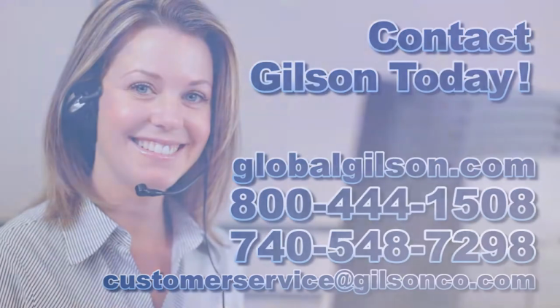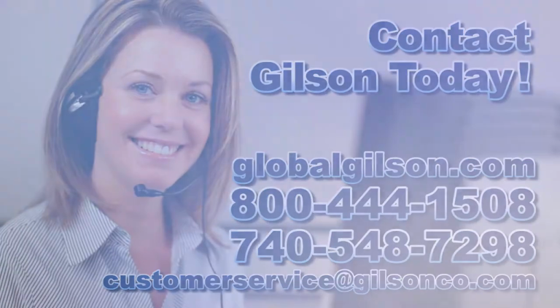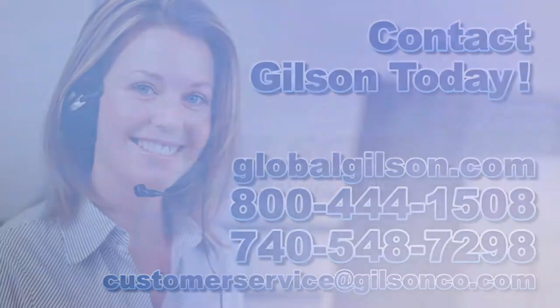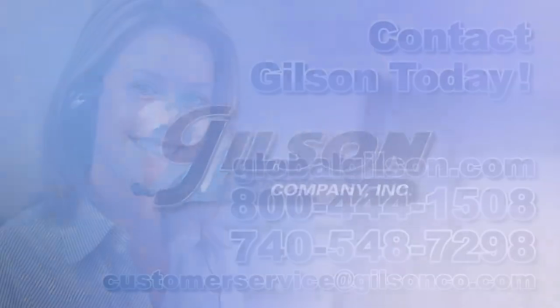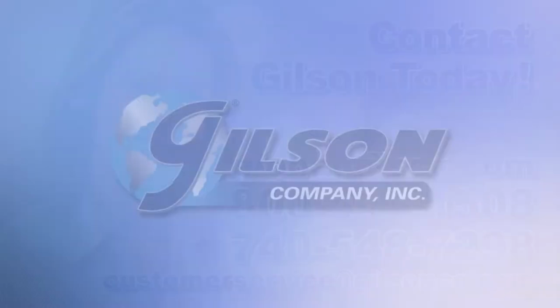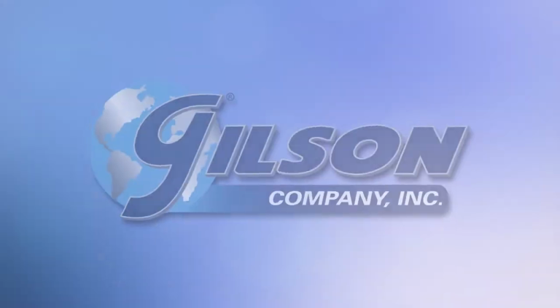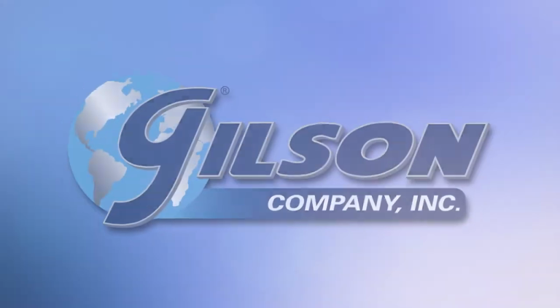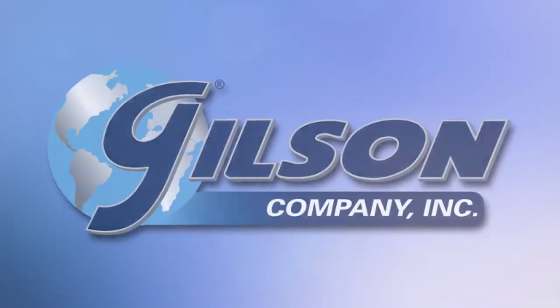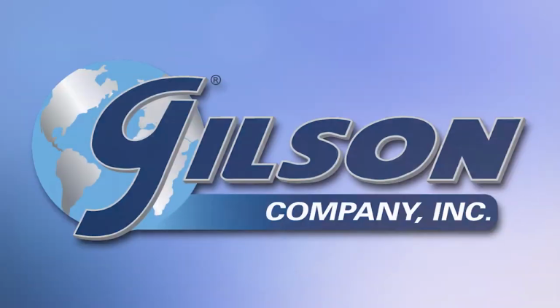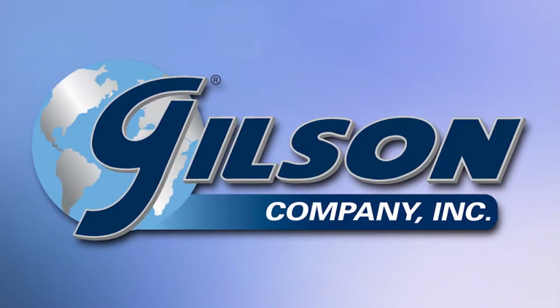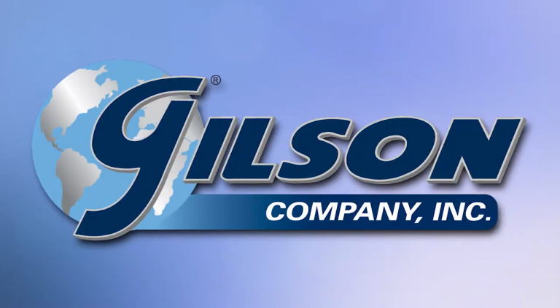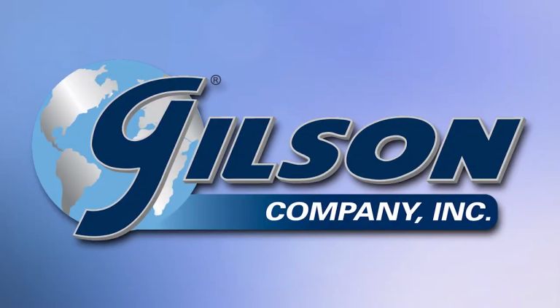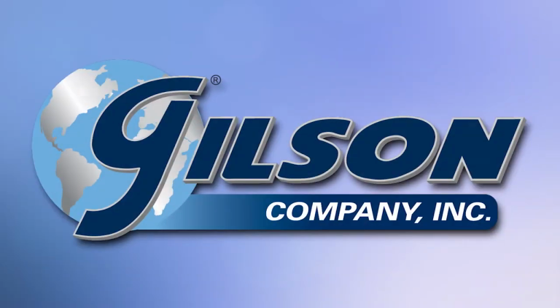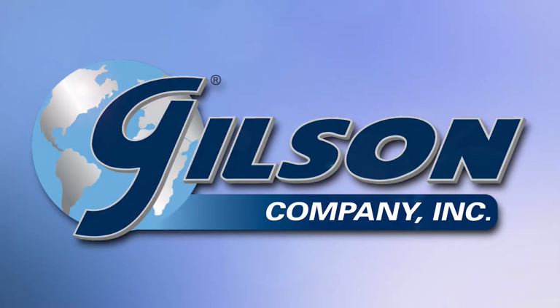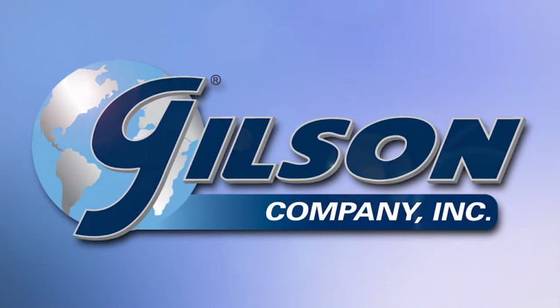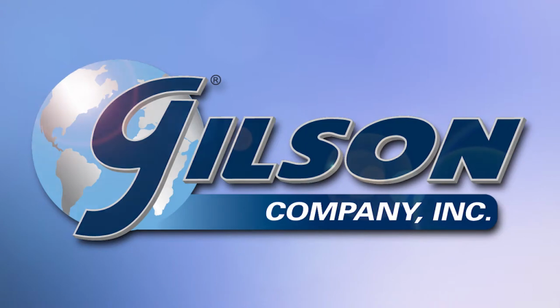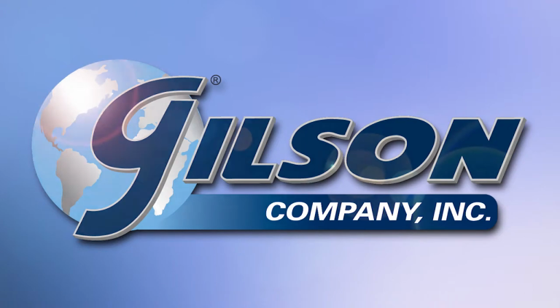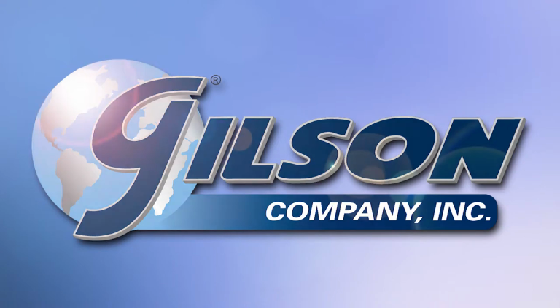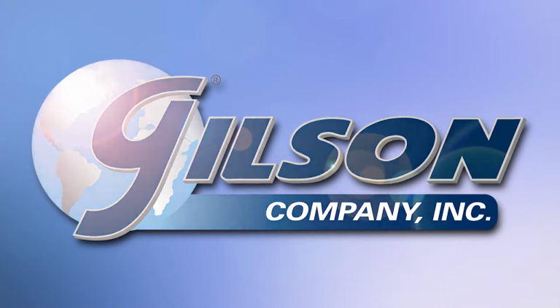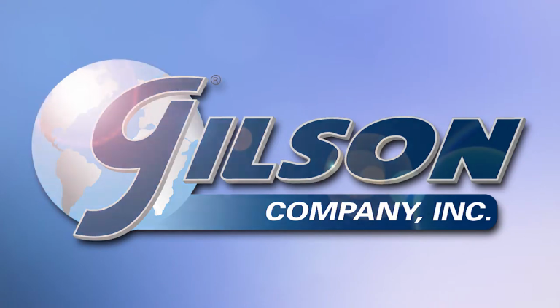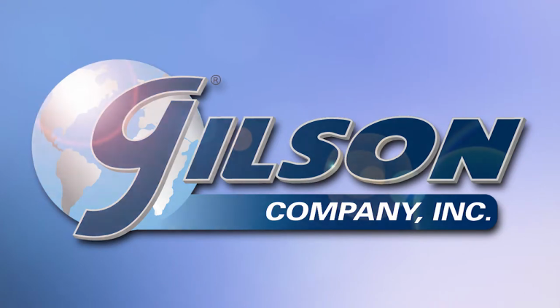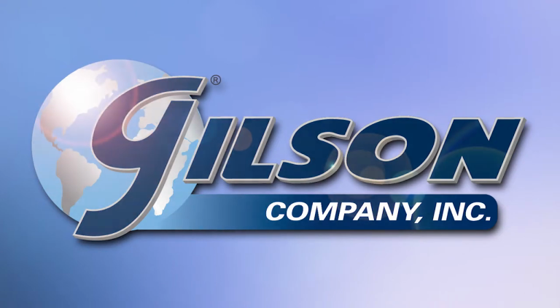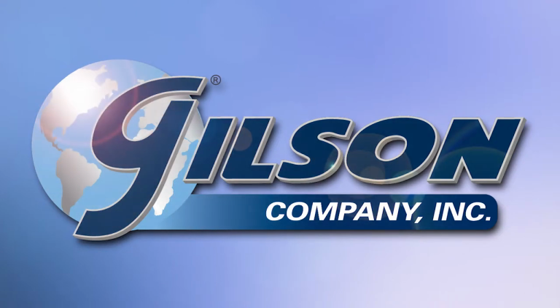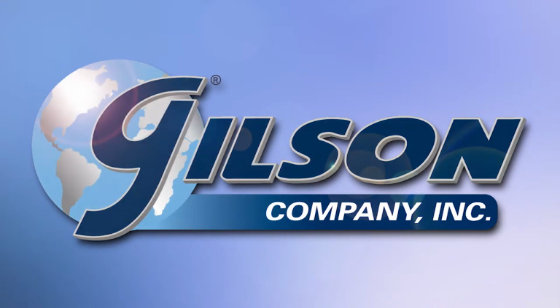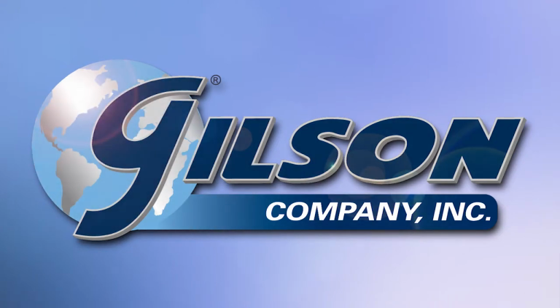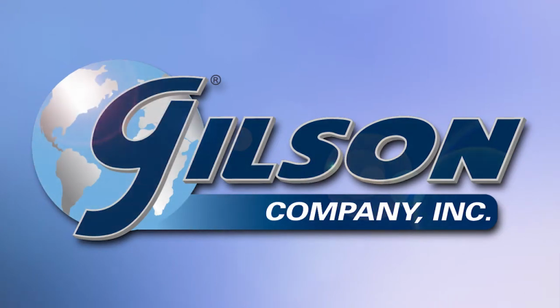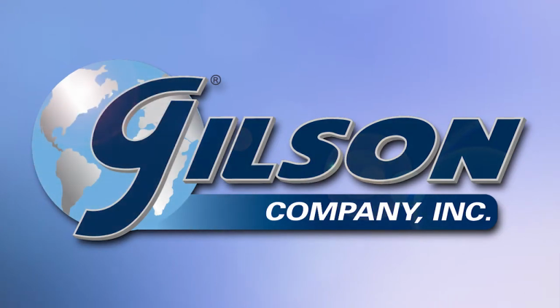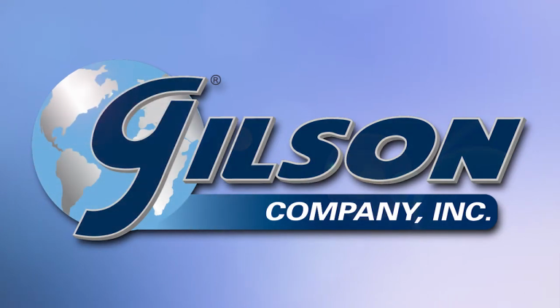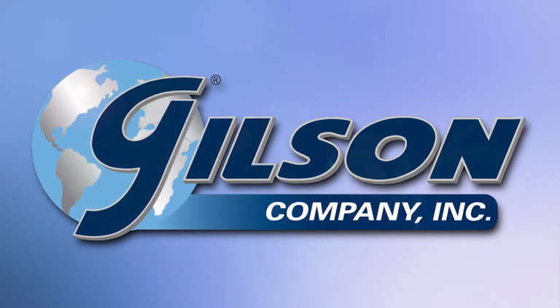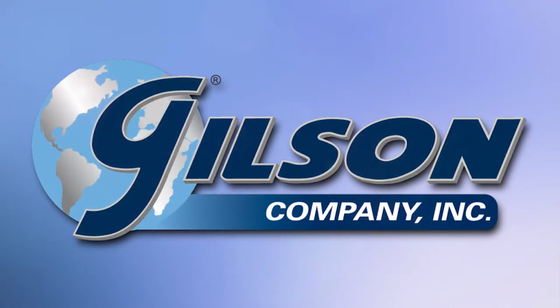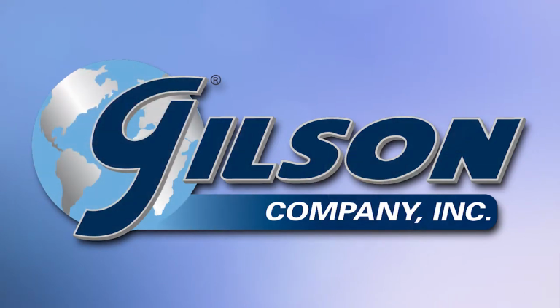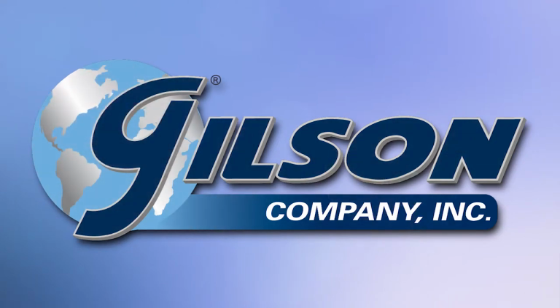Gilson — your industry leader for material testing equipment.